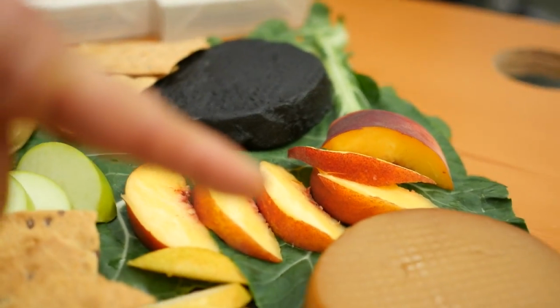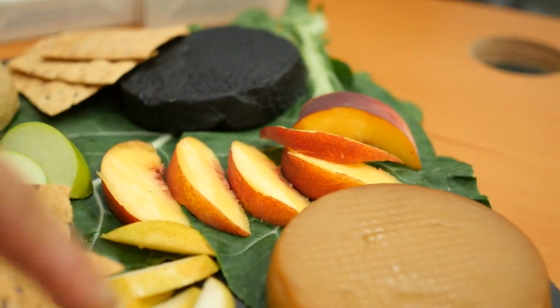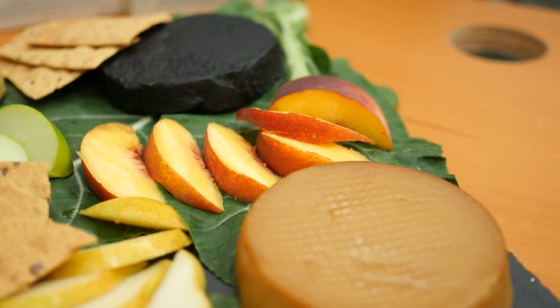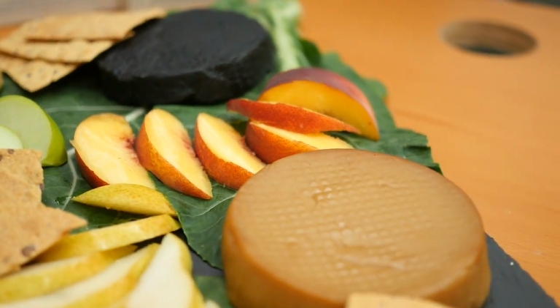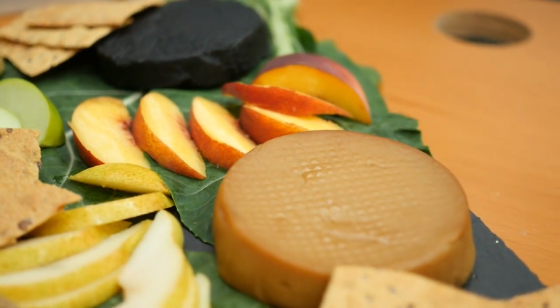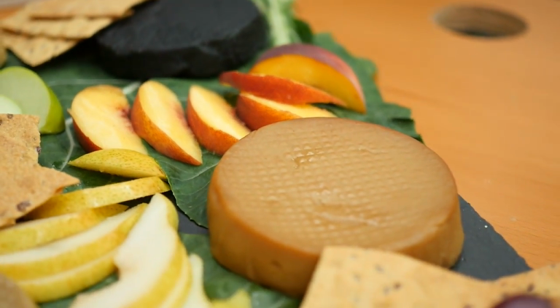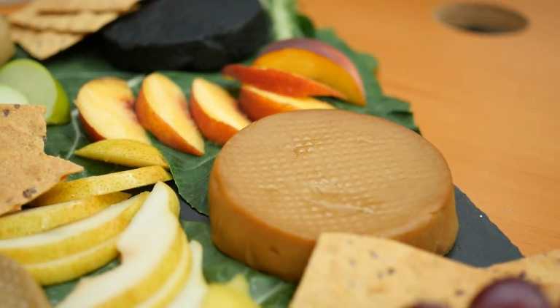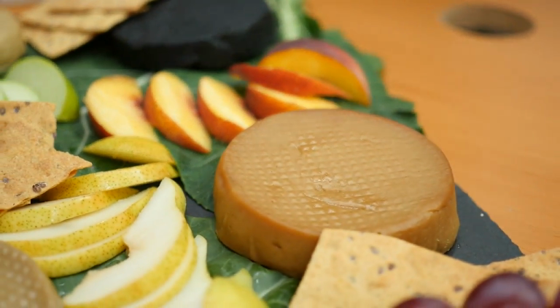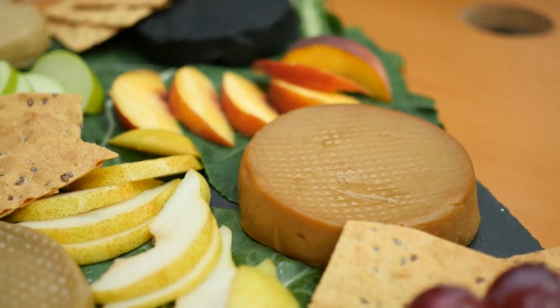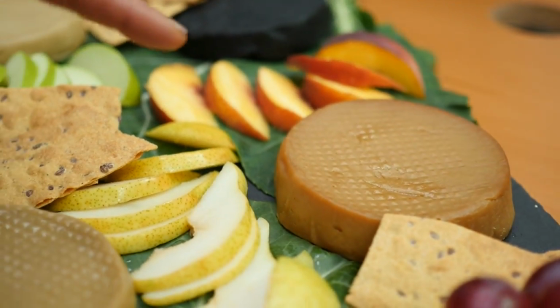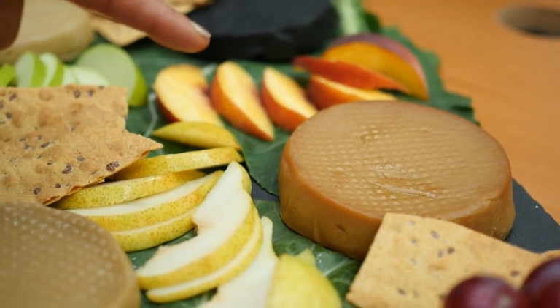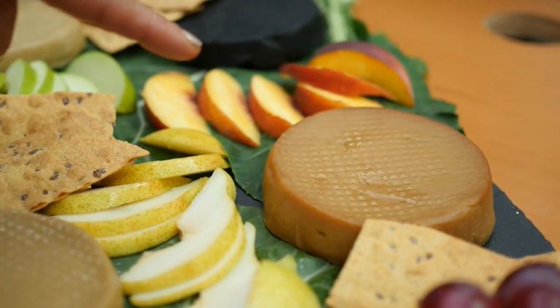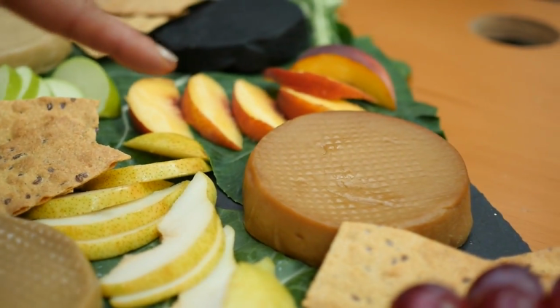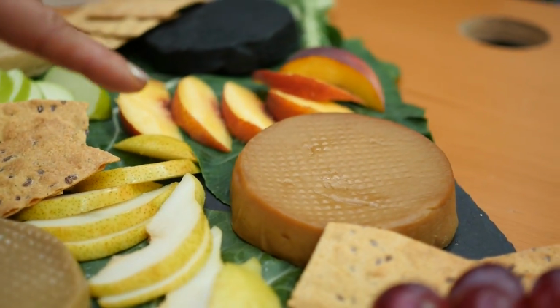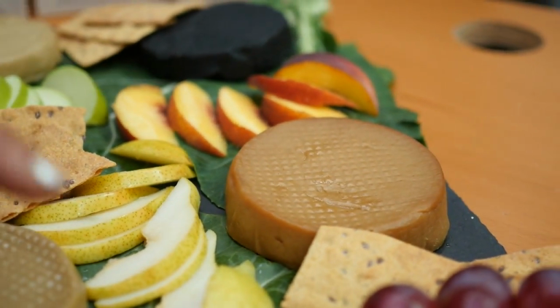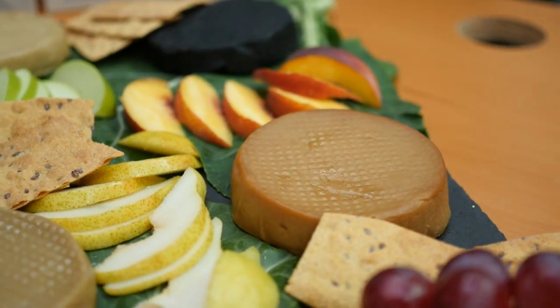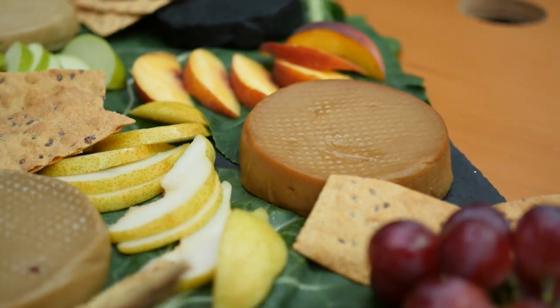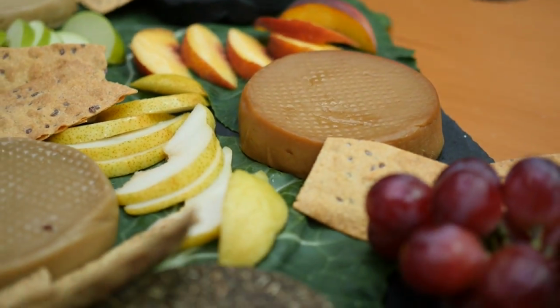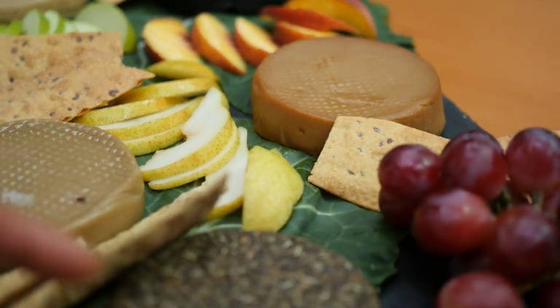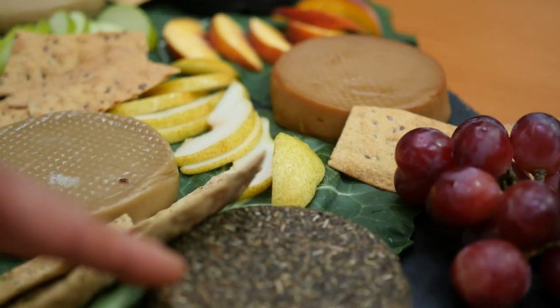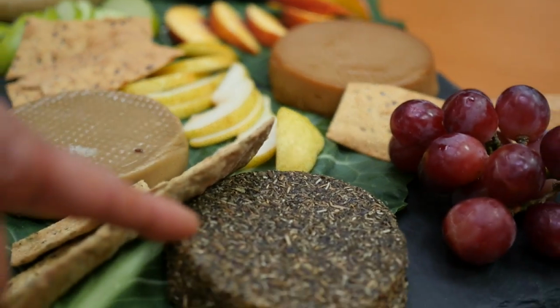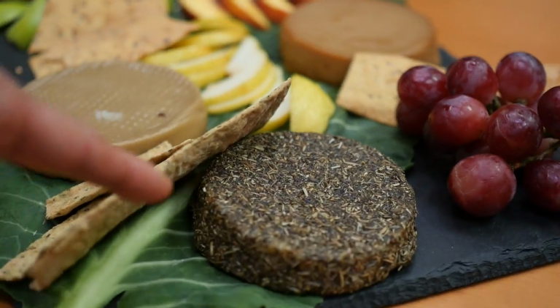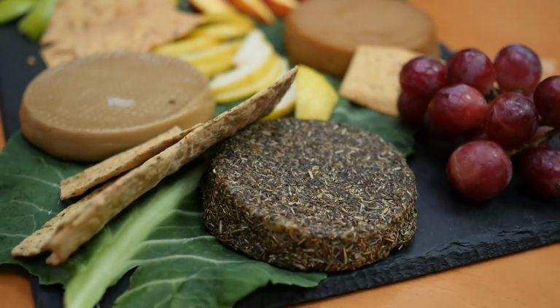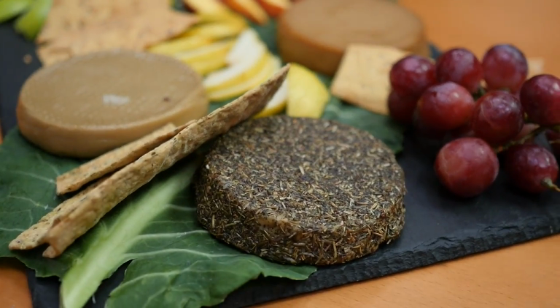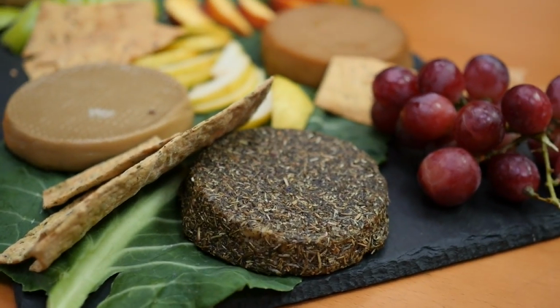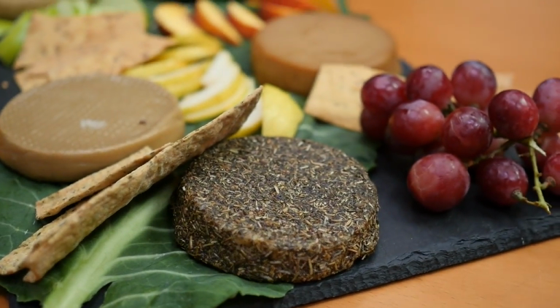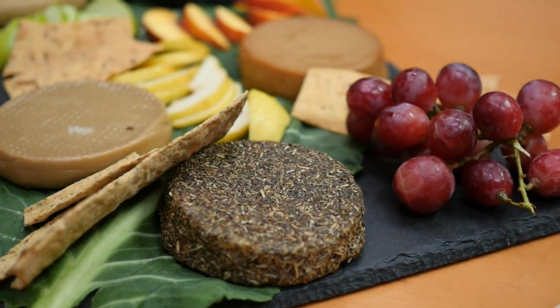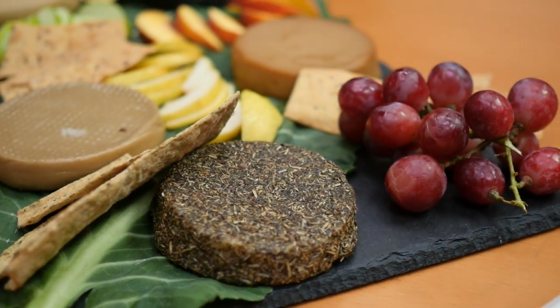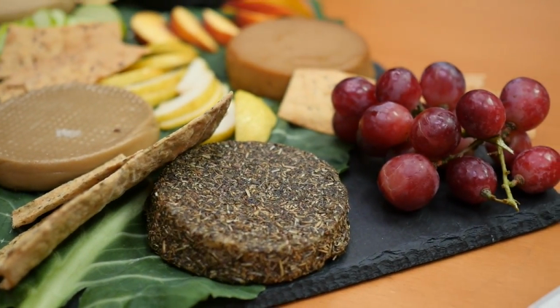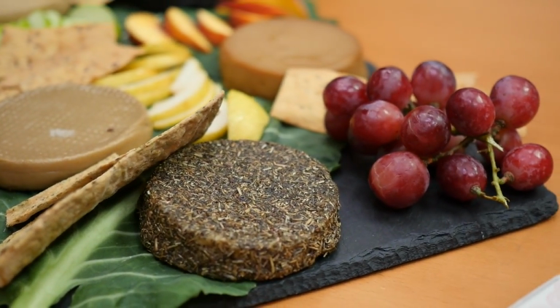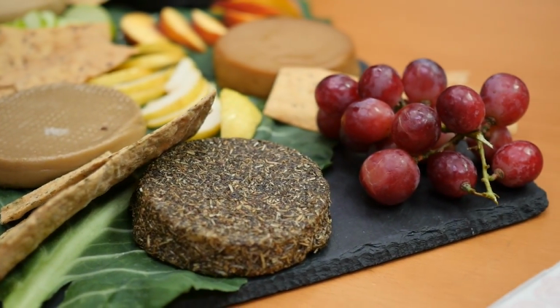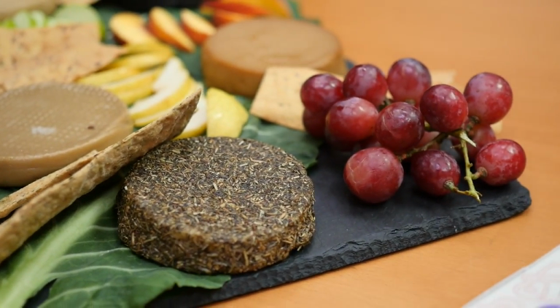That's Sharp Farmhouse. That one is Smoked Farmhouse. And over here we've got Herbes de Fourmans.